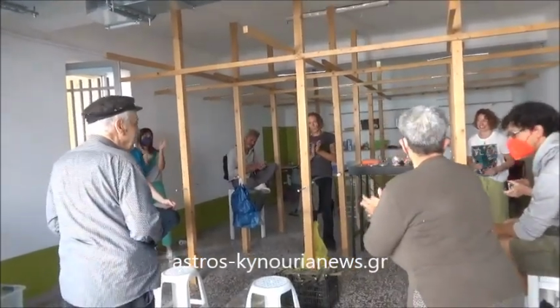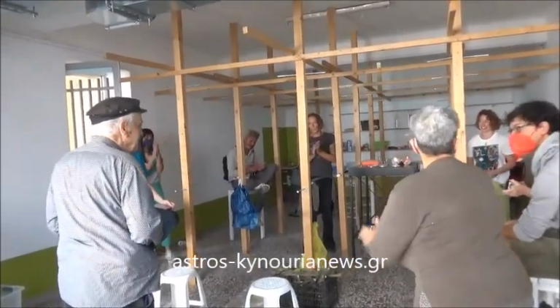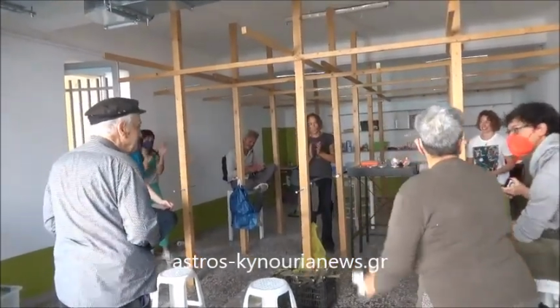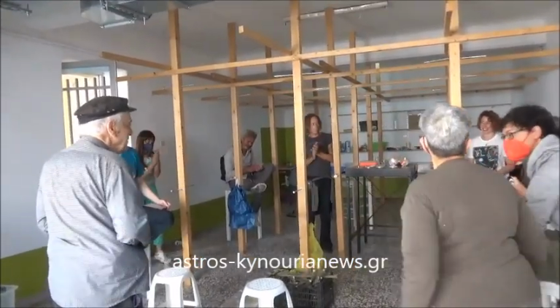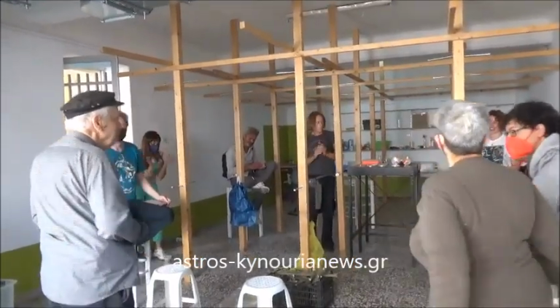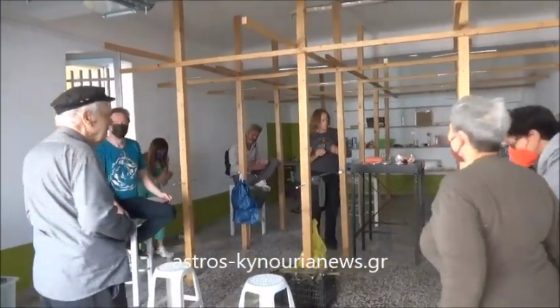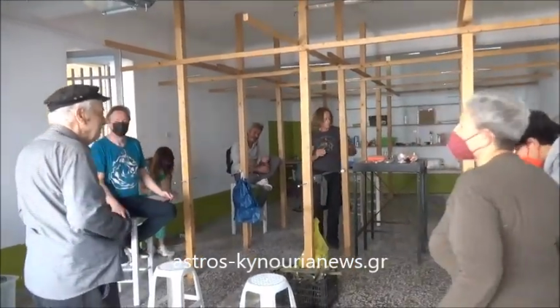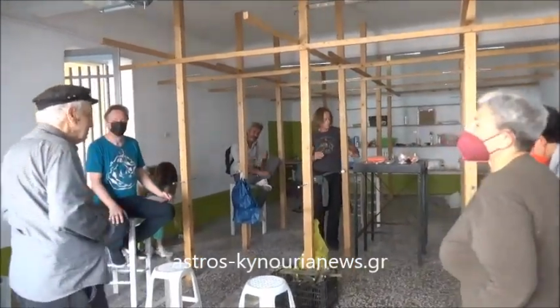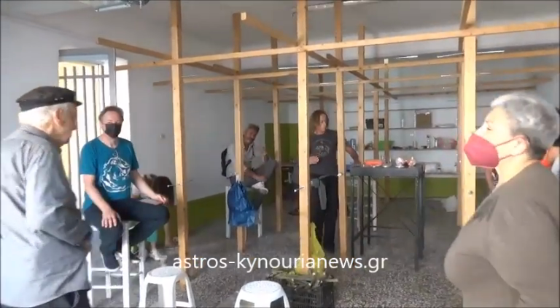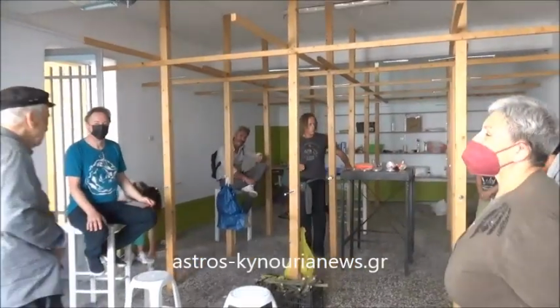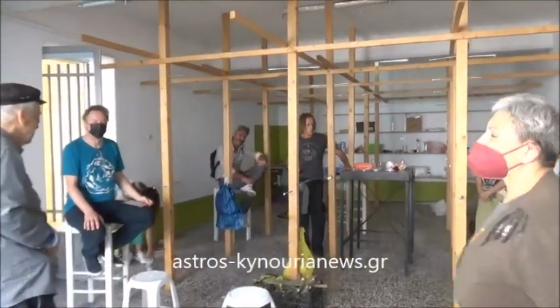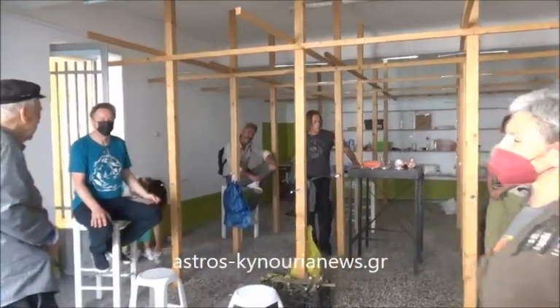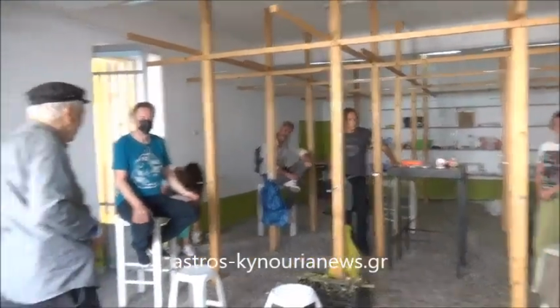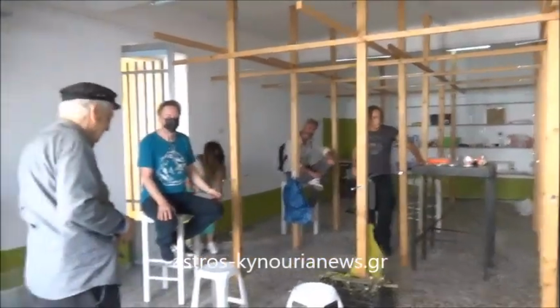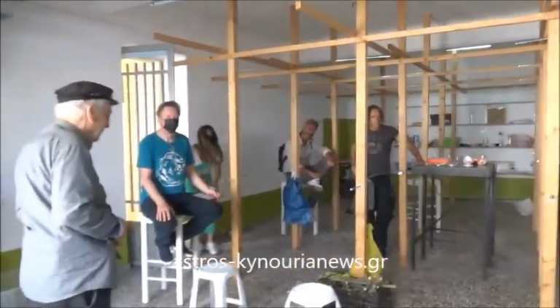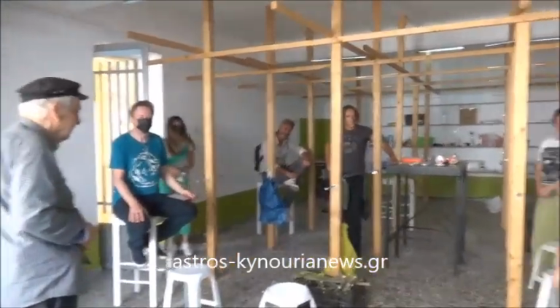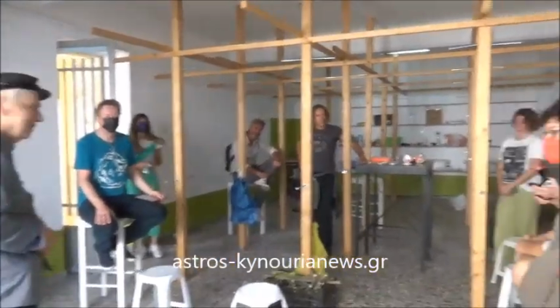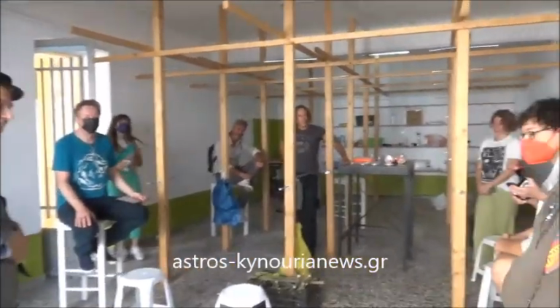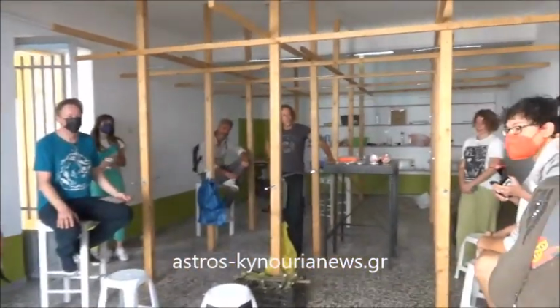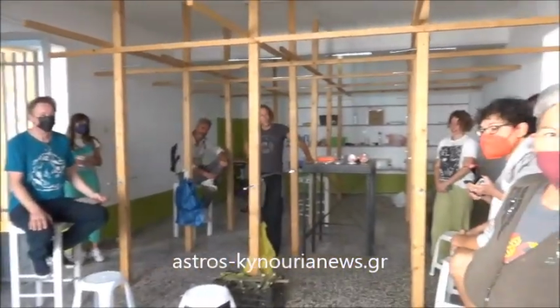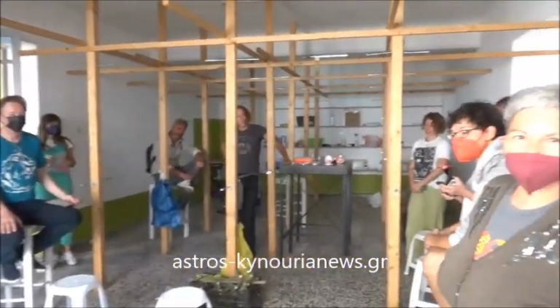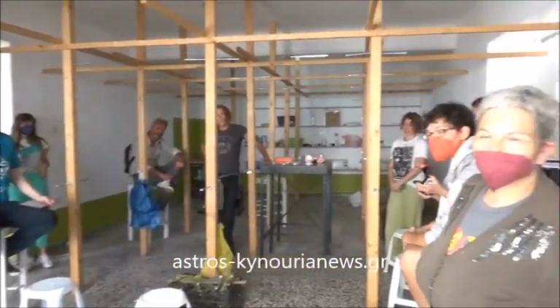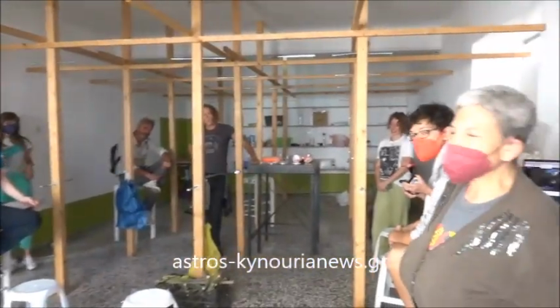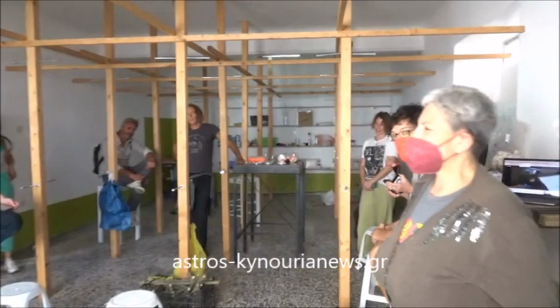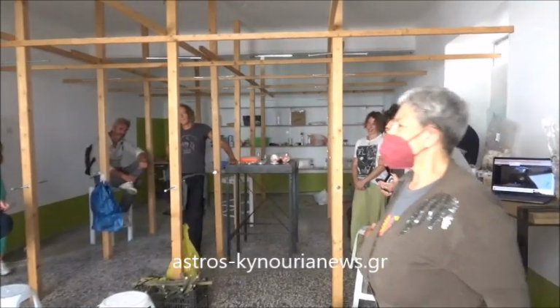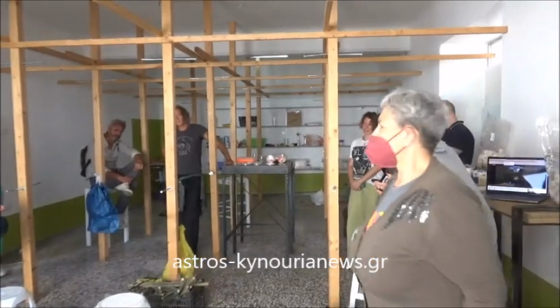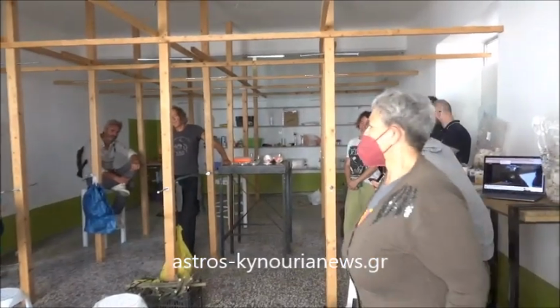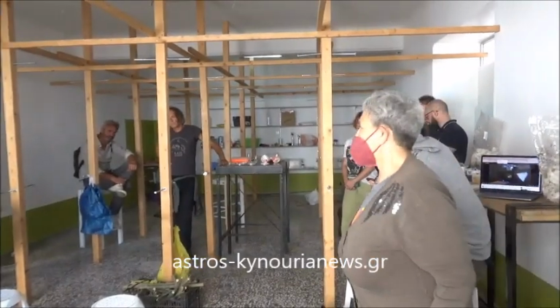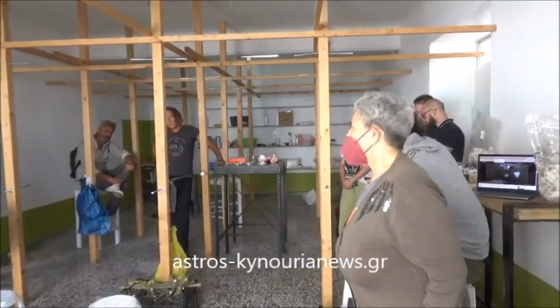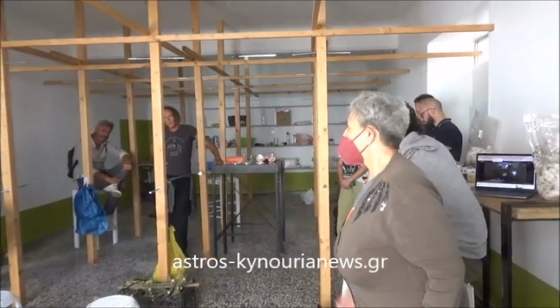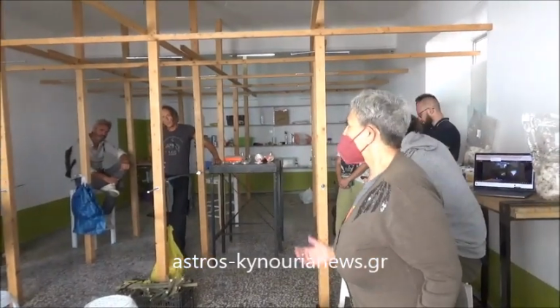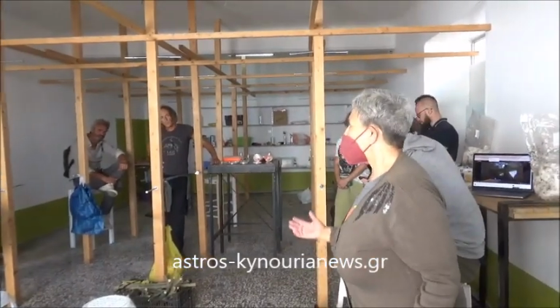Thank you very much, Dr. George. Thank you. Wow.